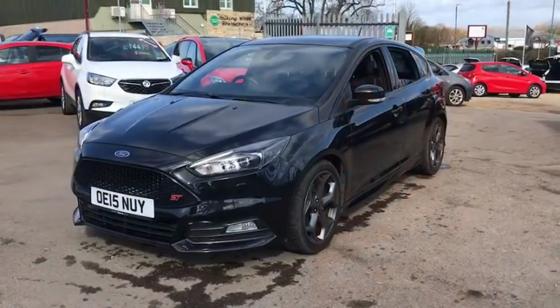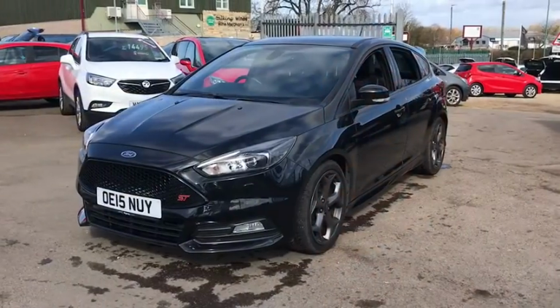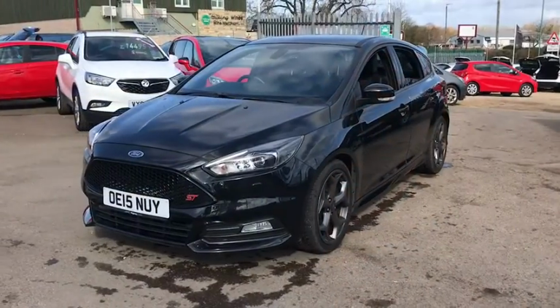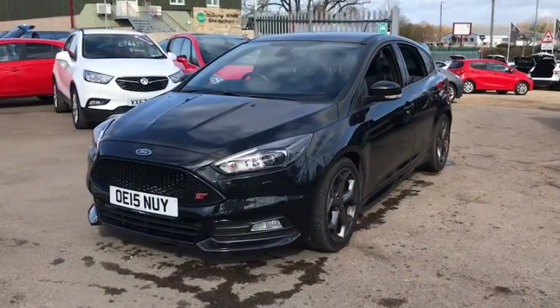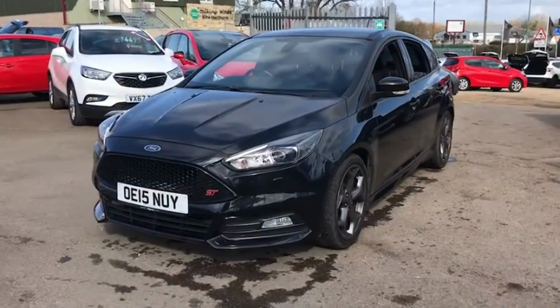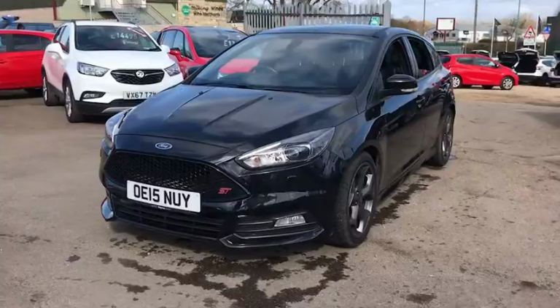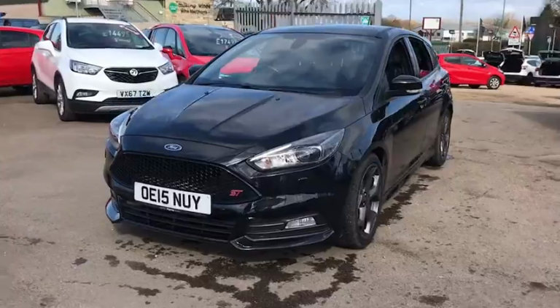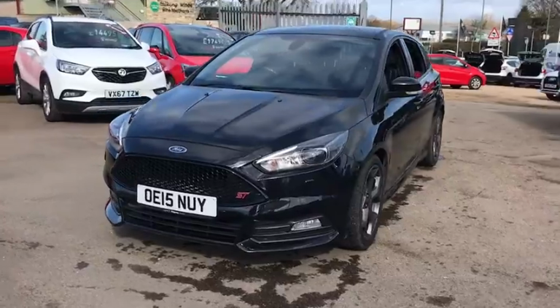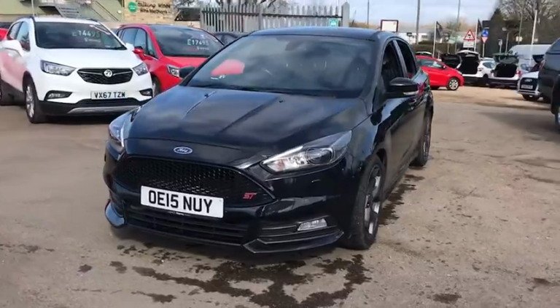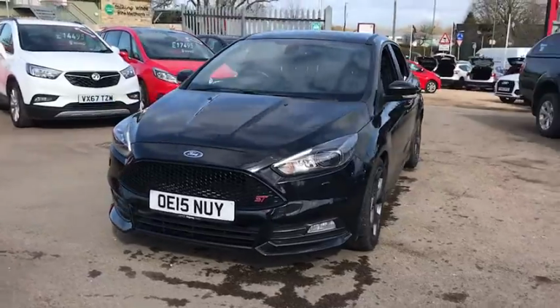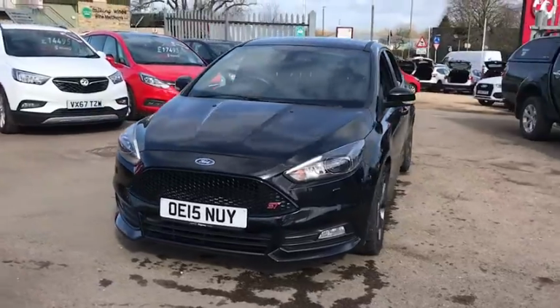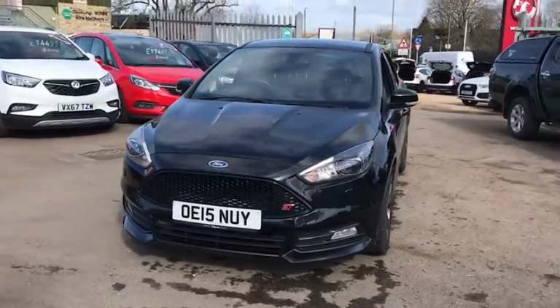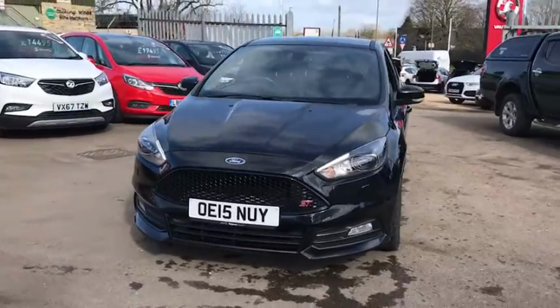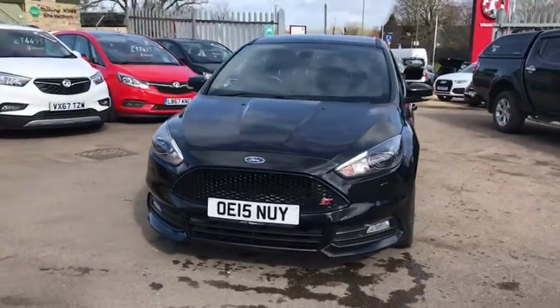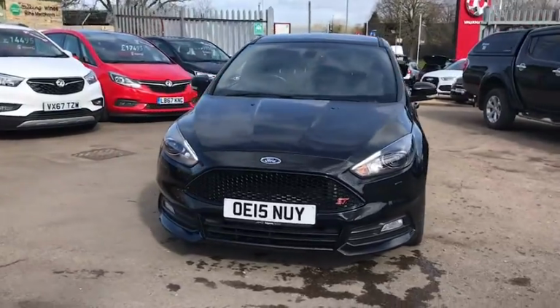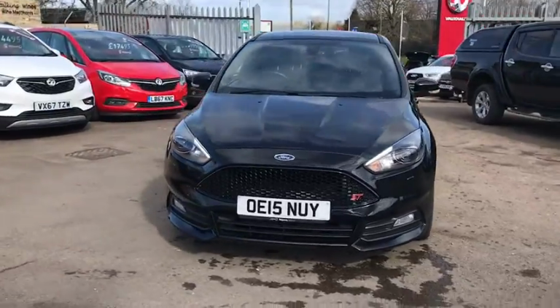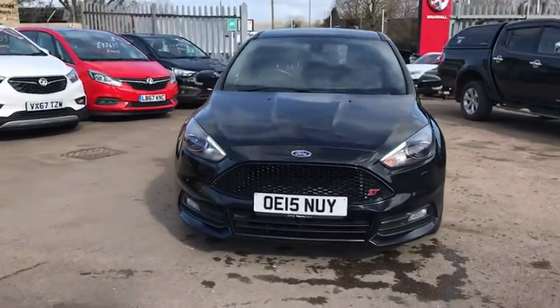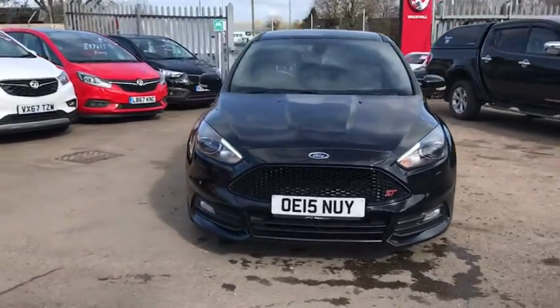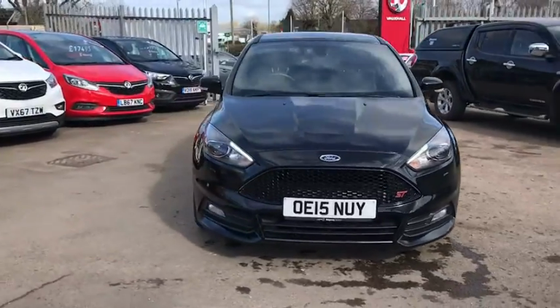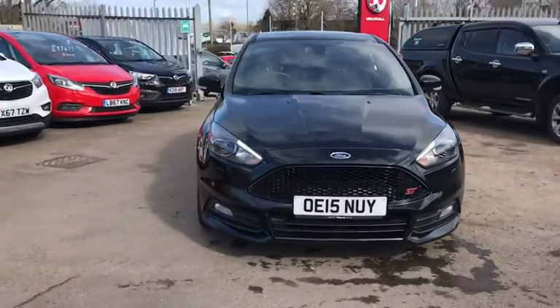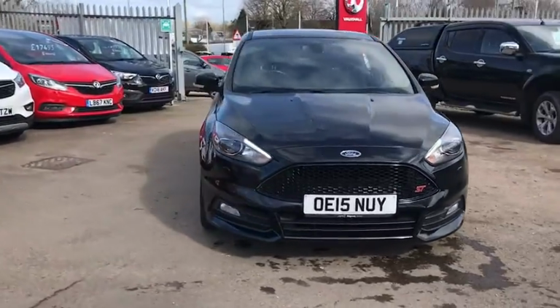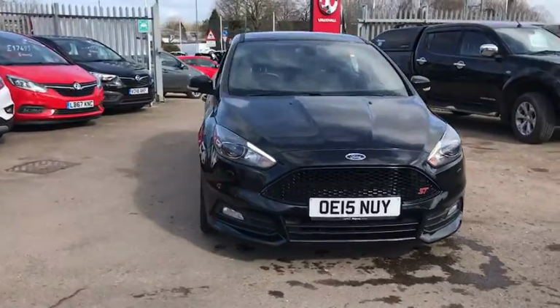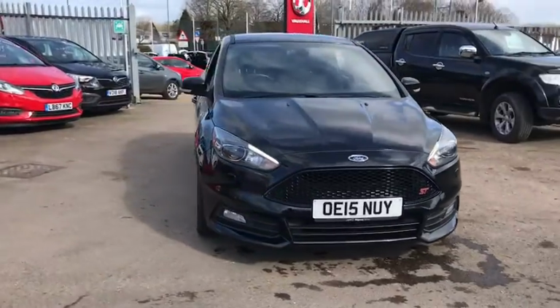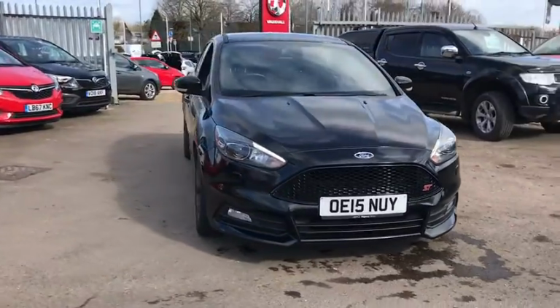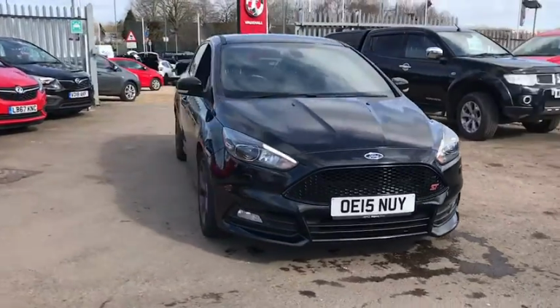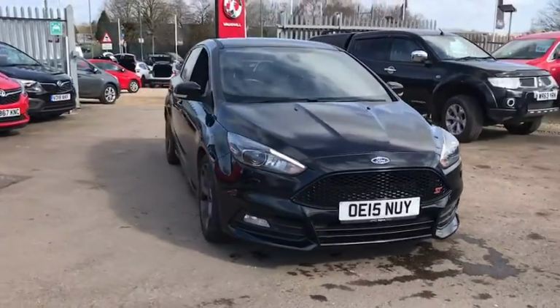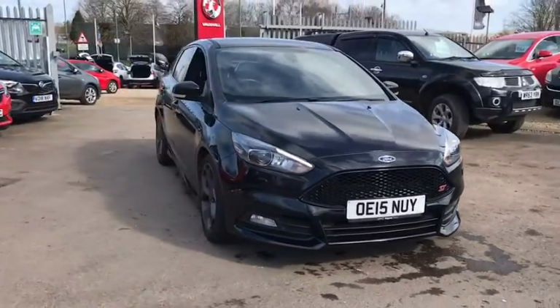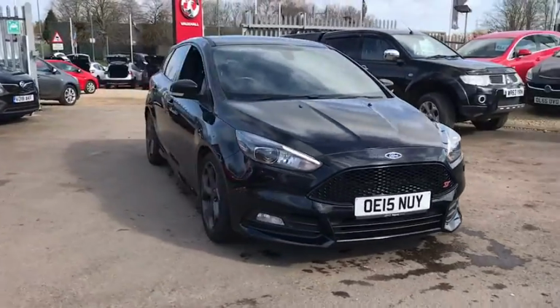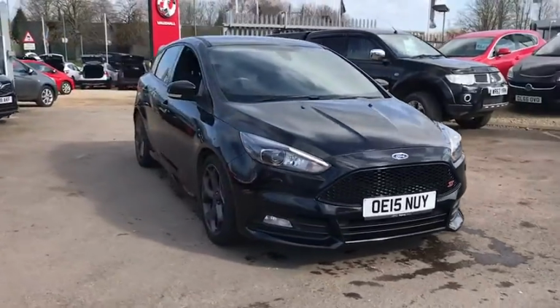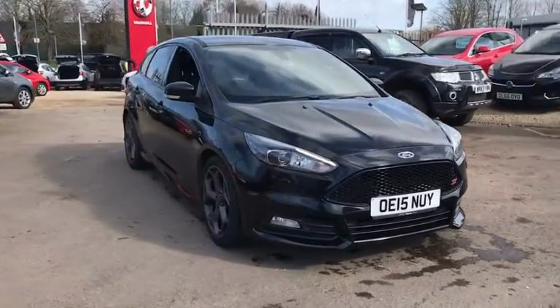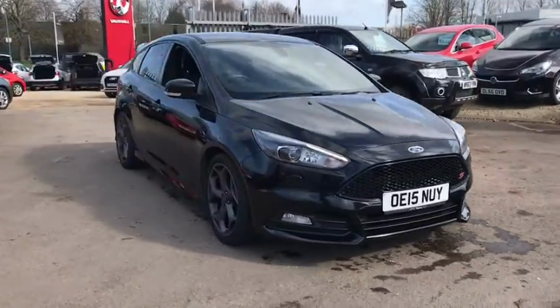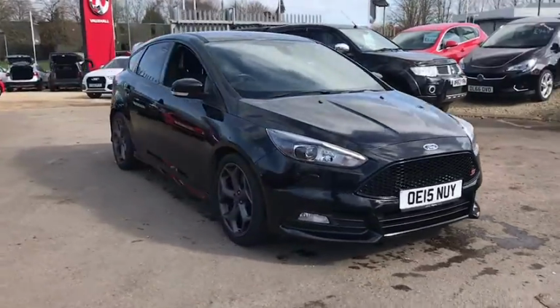Welcome to Bayless Vauxhall Cirencester. Here we have our Ford Focus ST3.